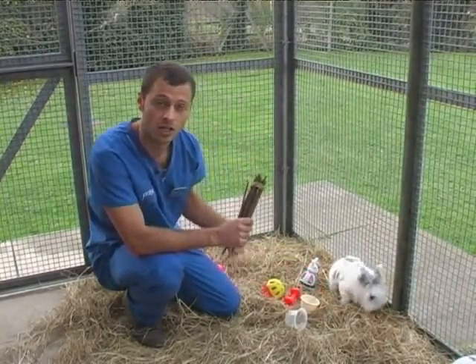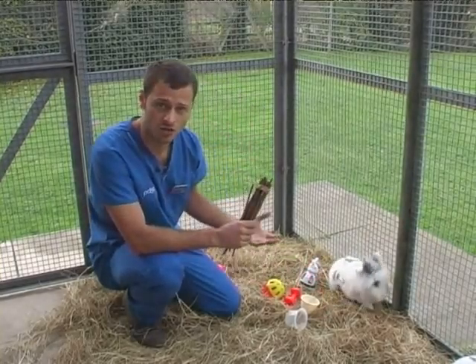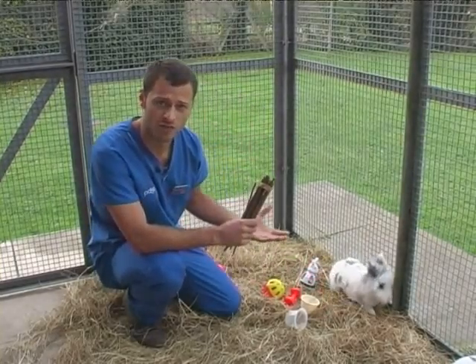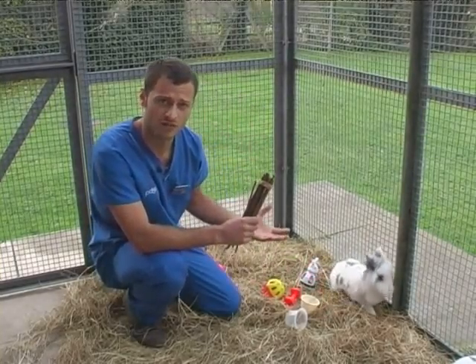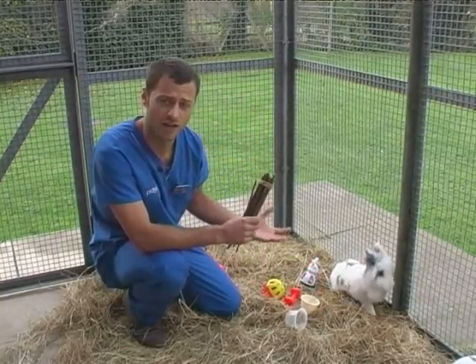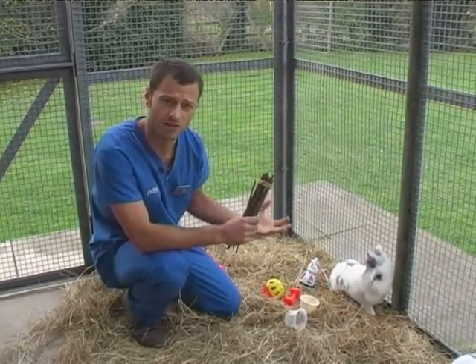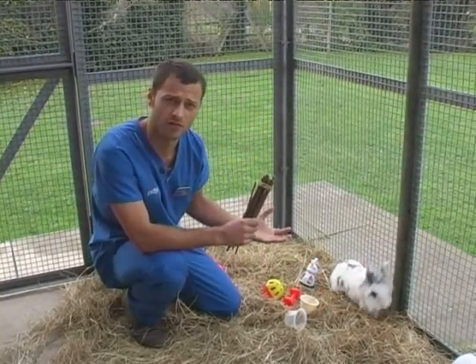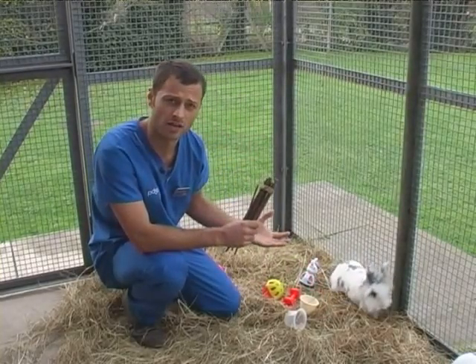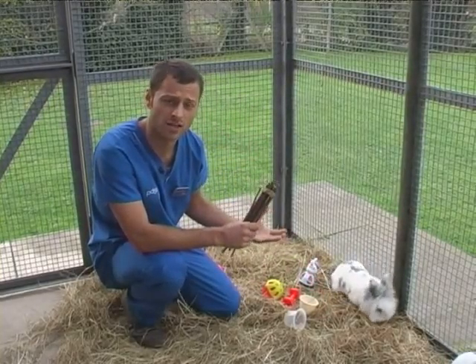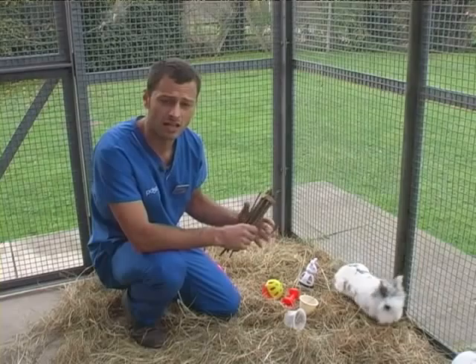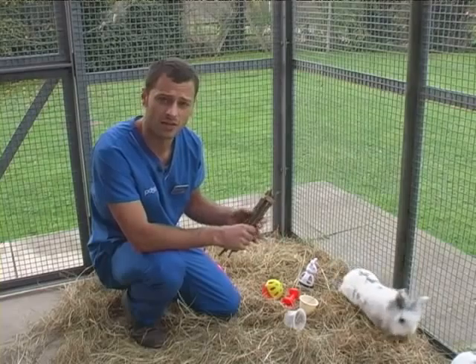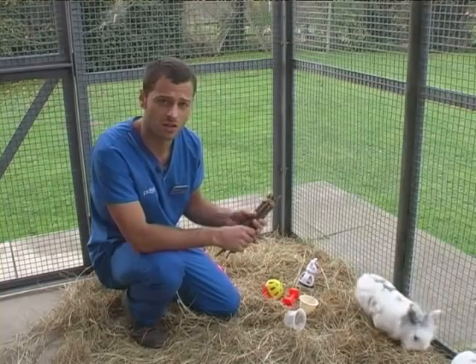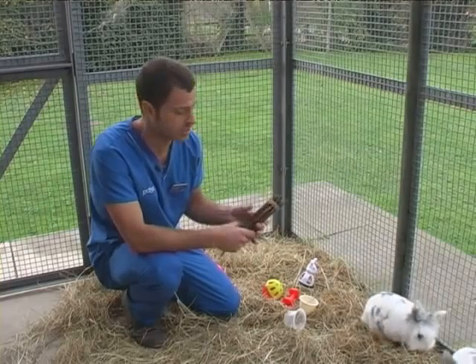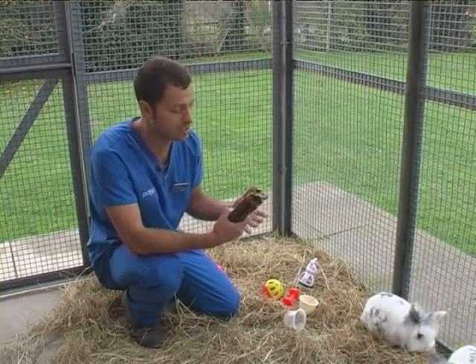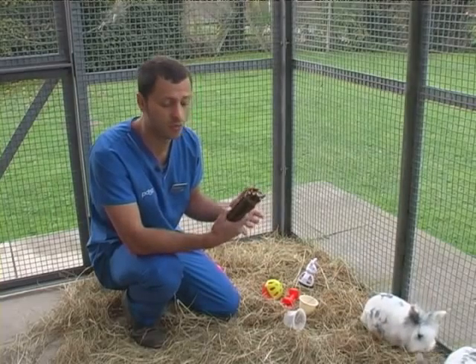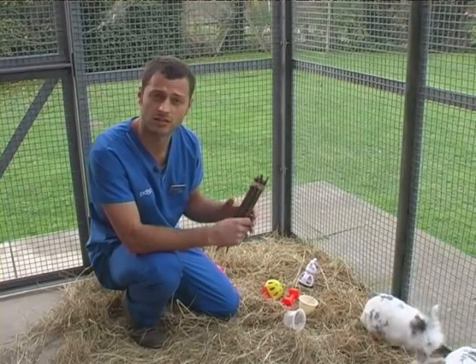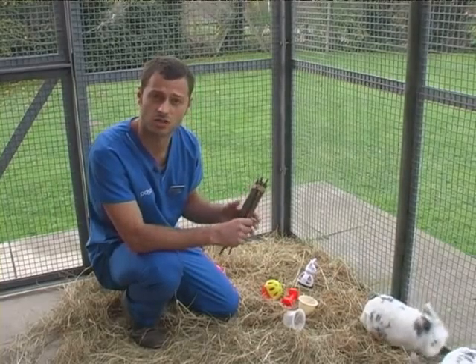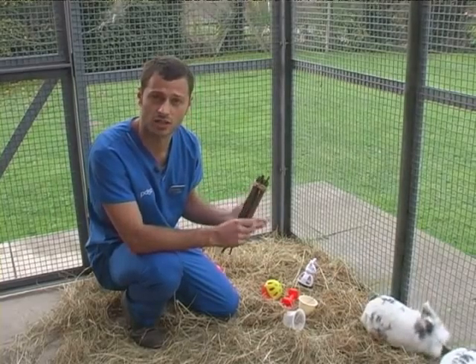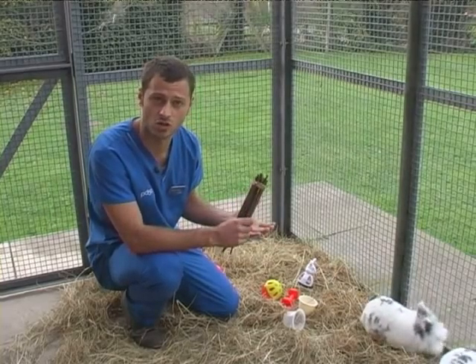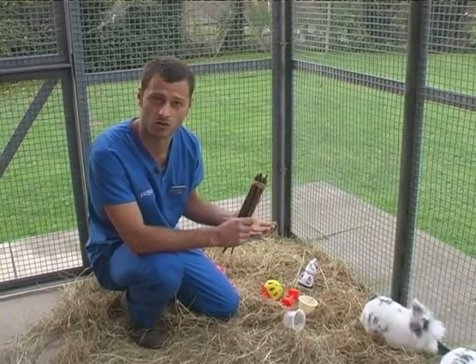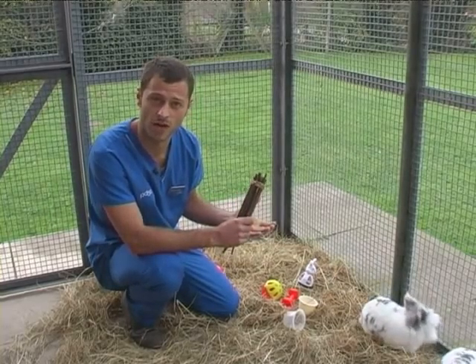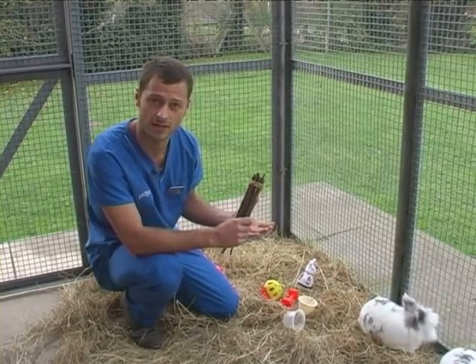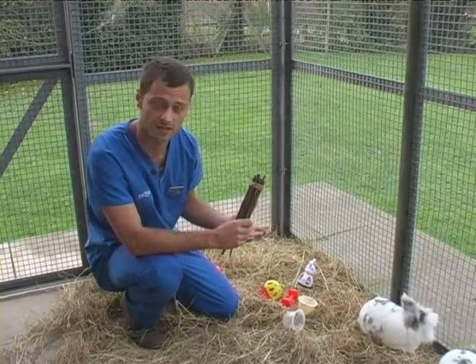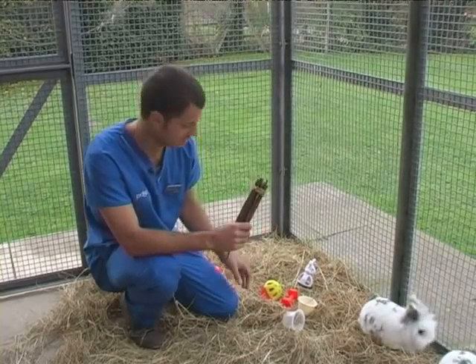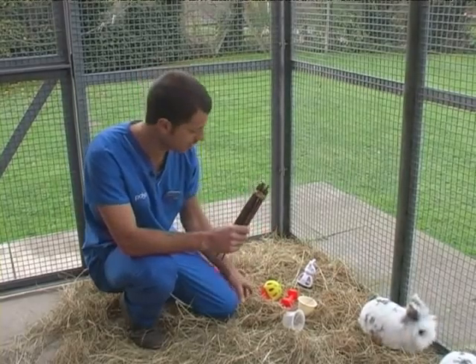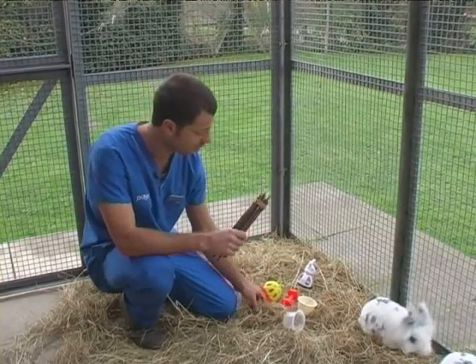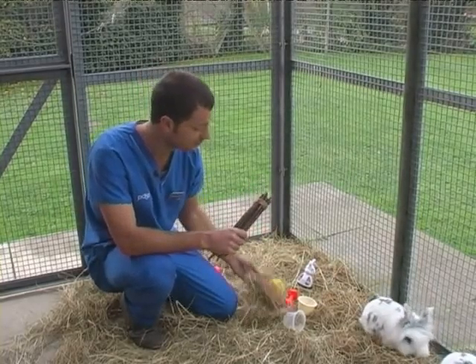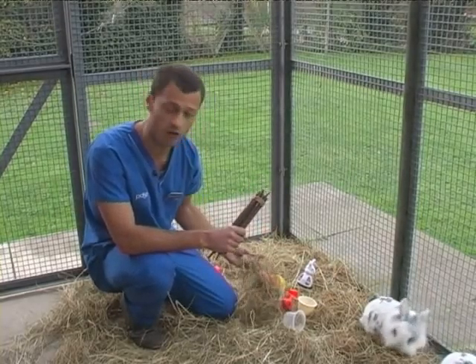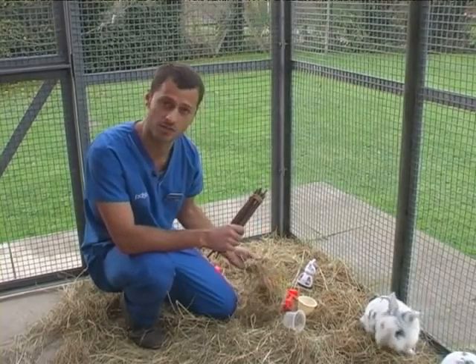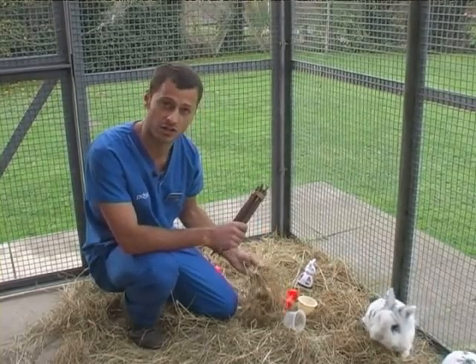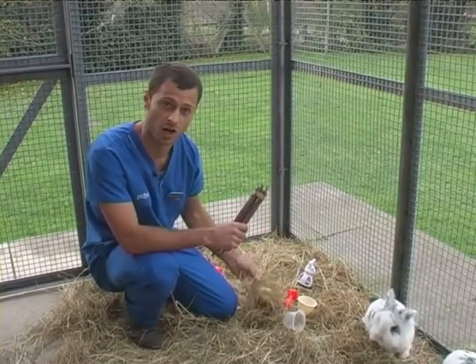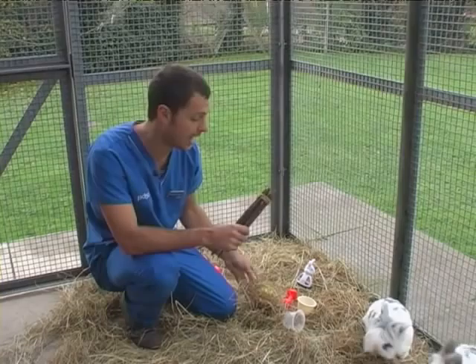Go to your vets for advice. Get things like twigs which they can chew on to wear down their teeth, or good foraging material like hay.